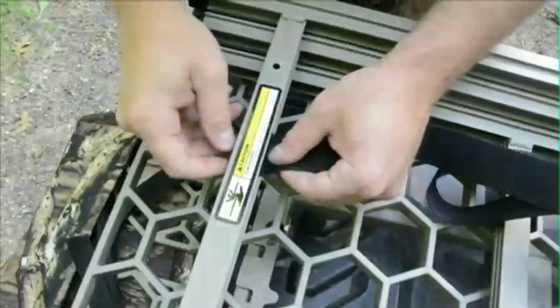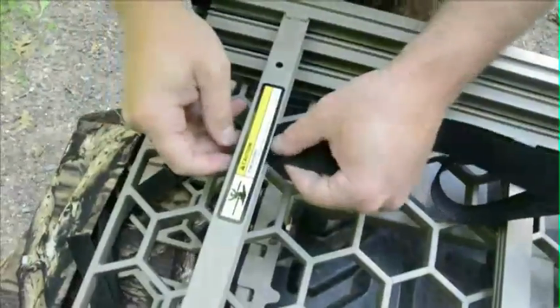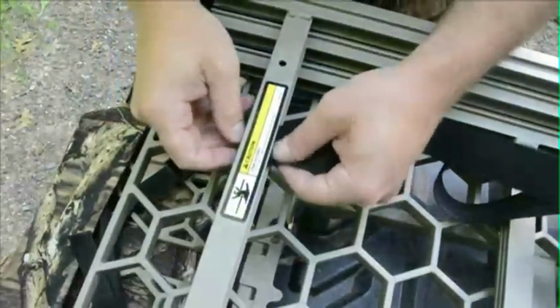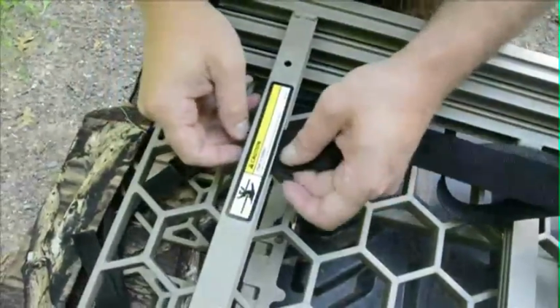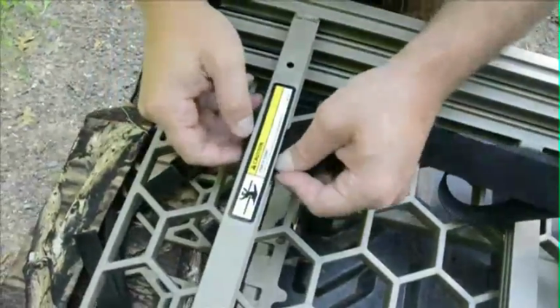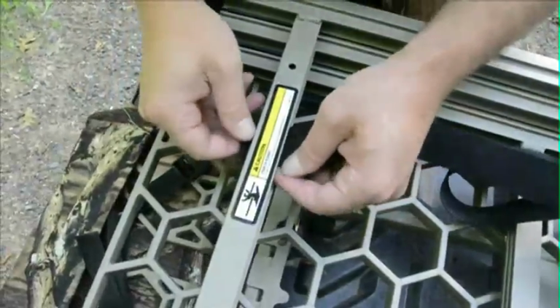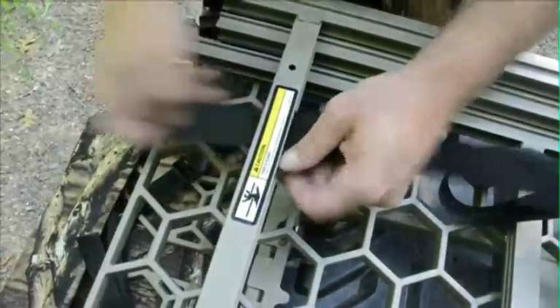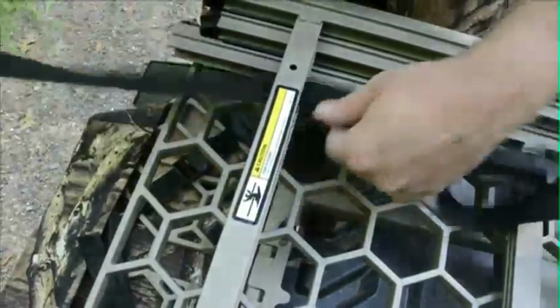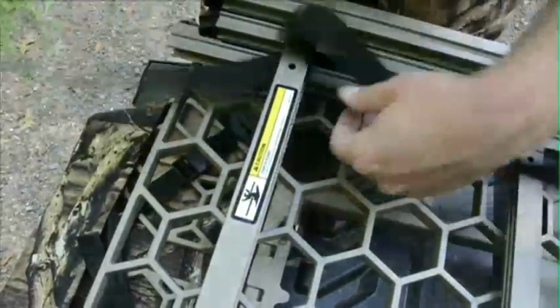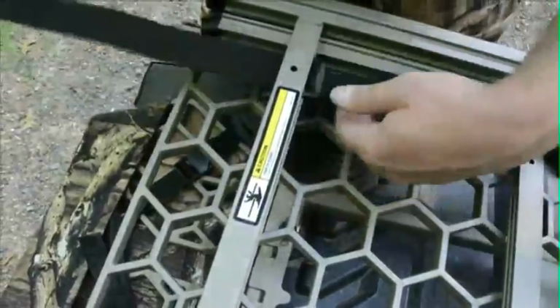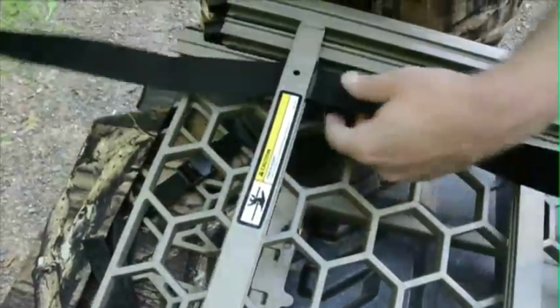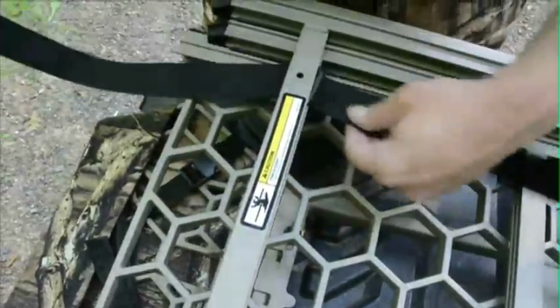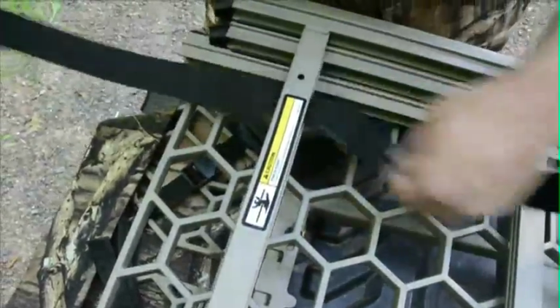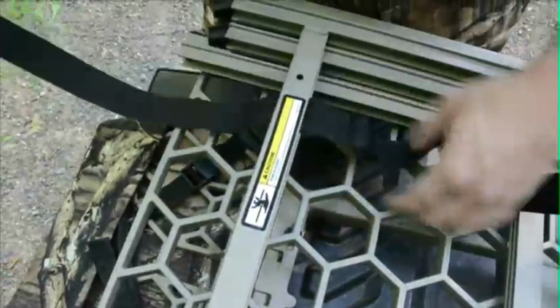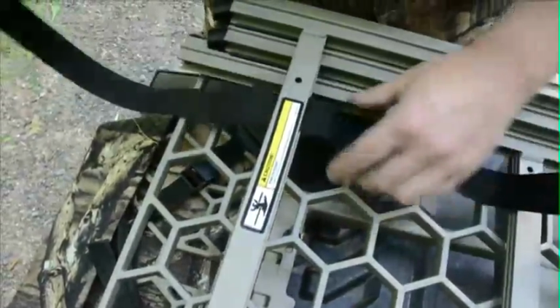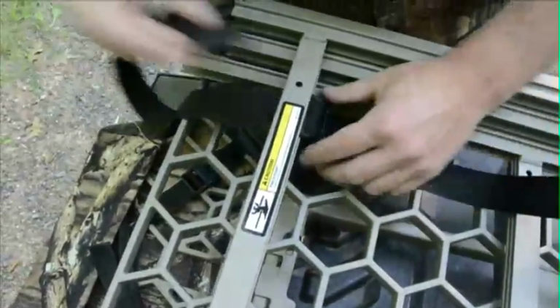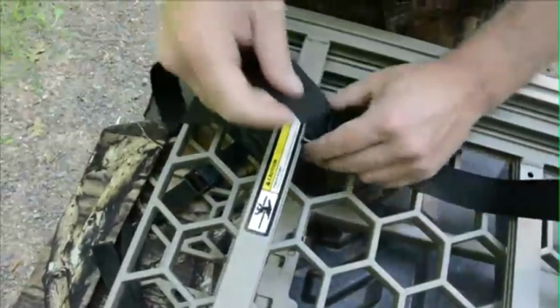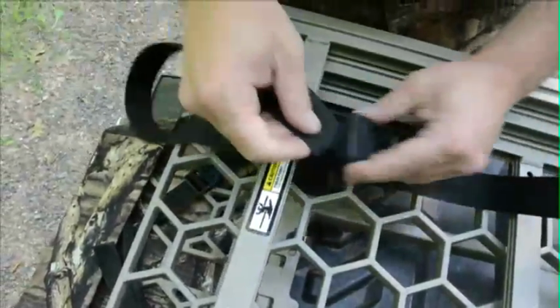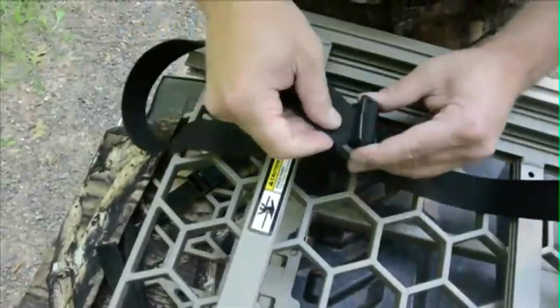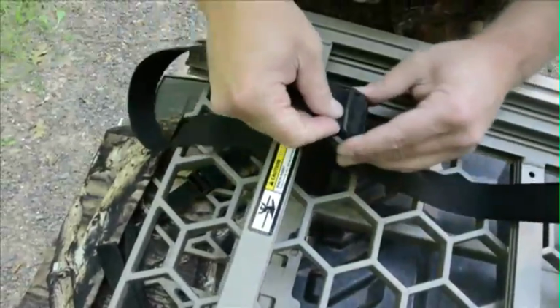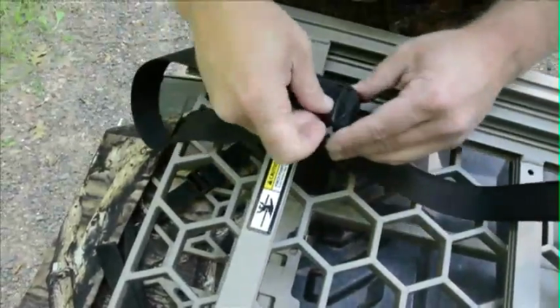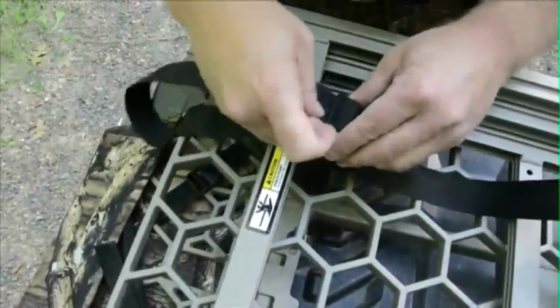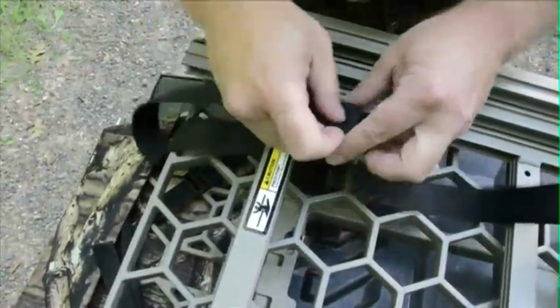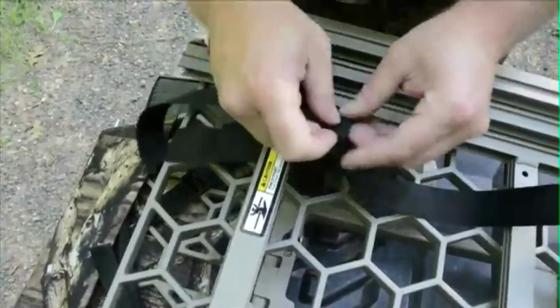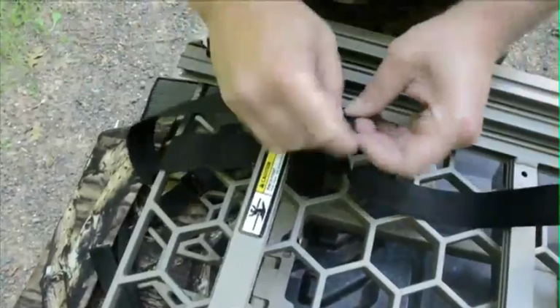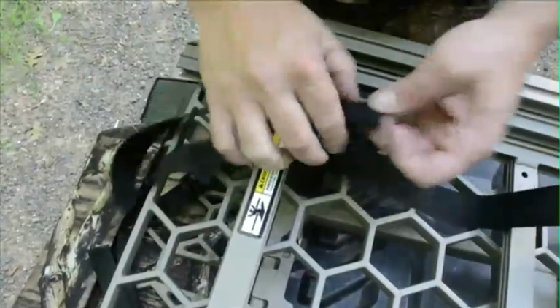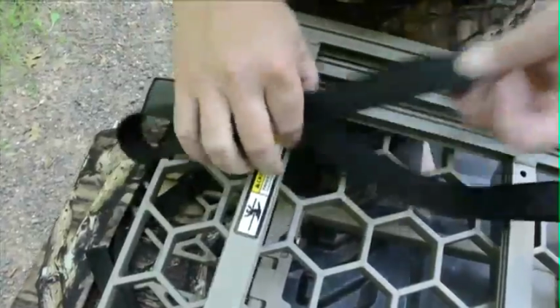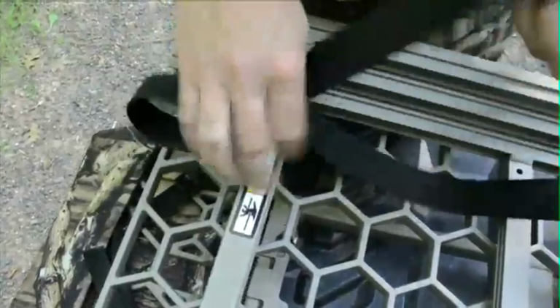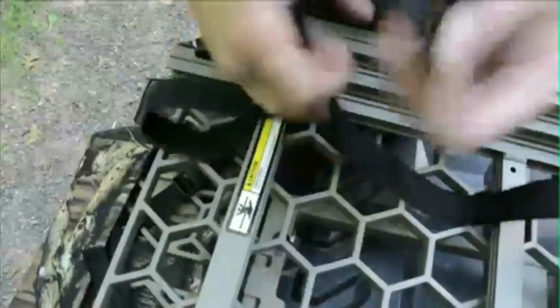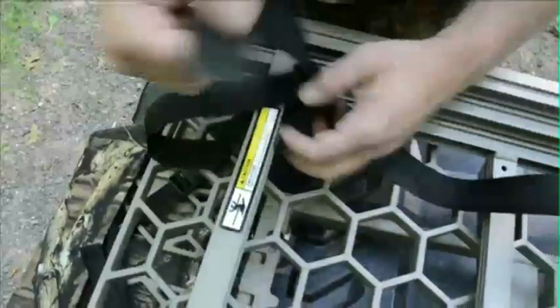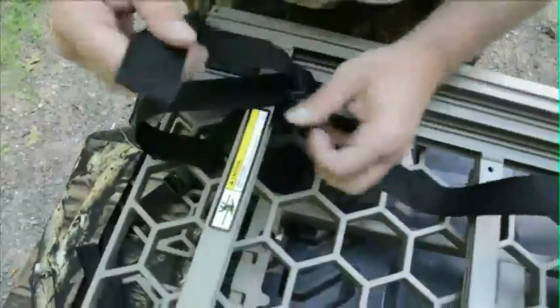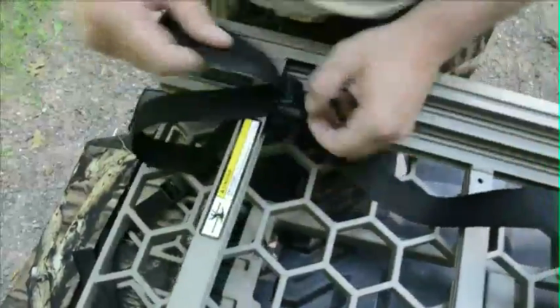Looping the straps around only one ladder section allows you to leave the straps on even when the stand is in use.